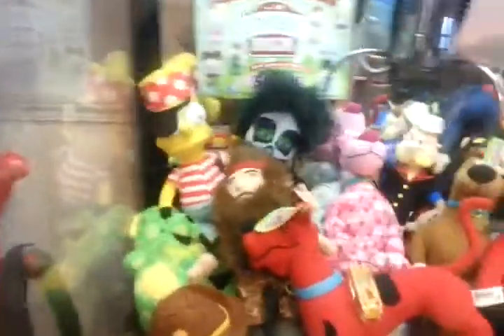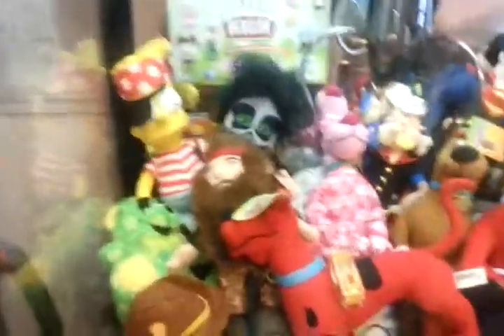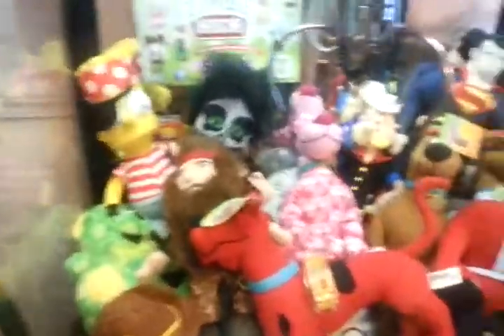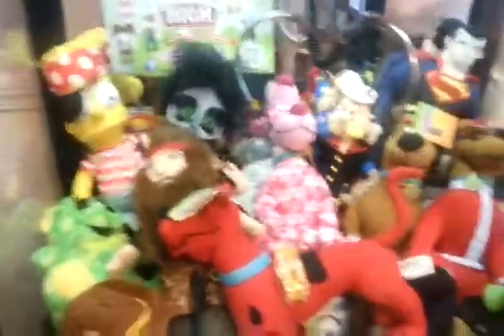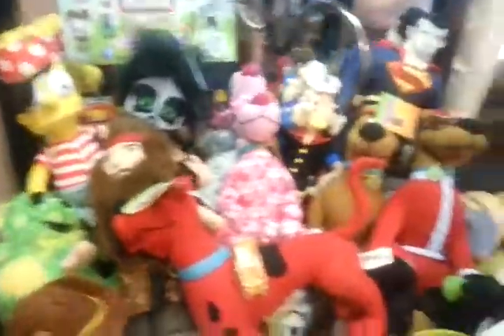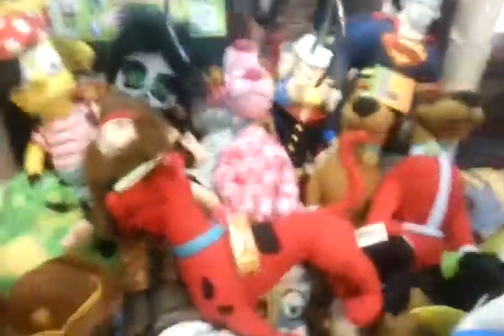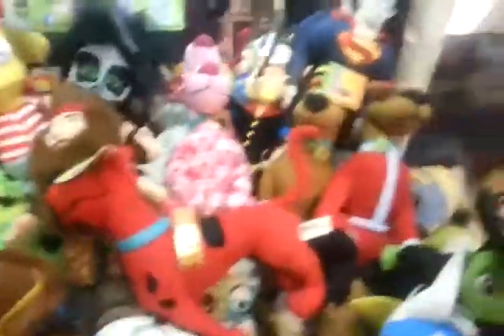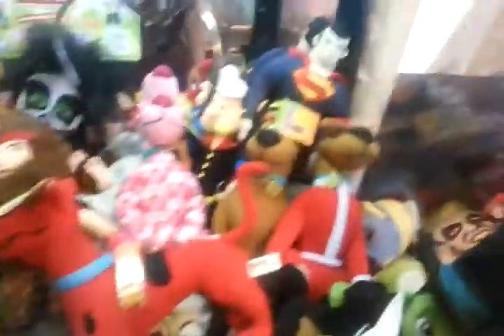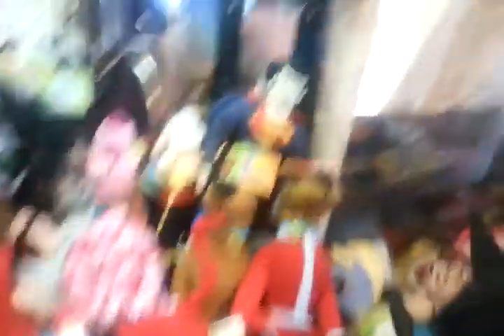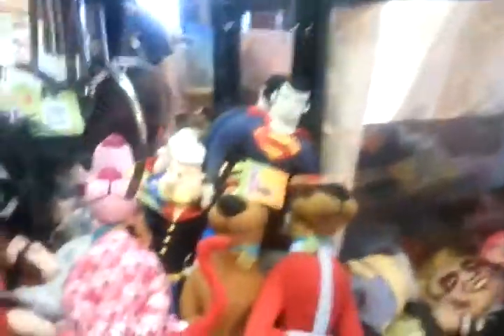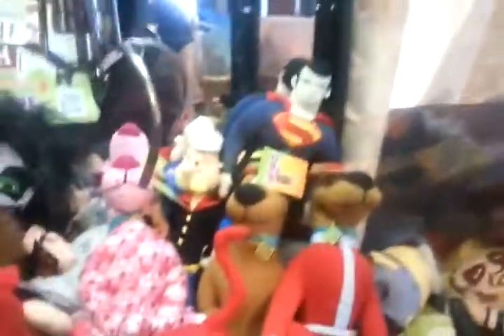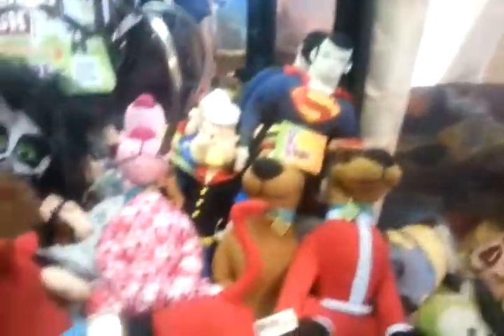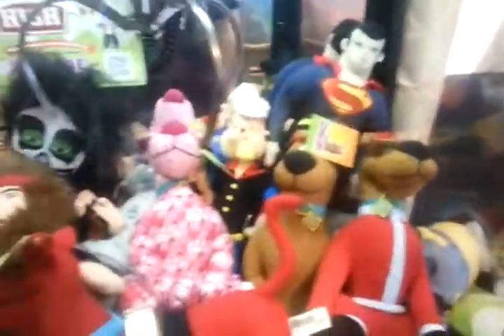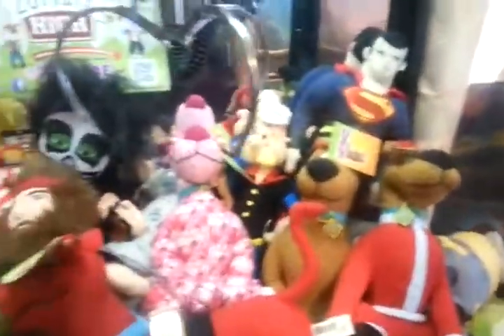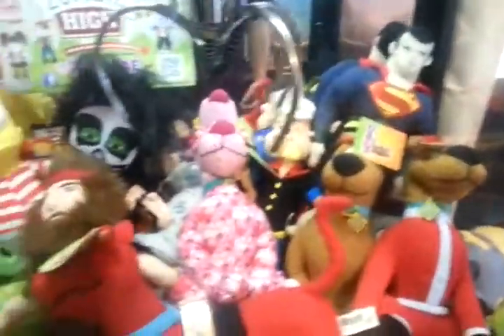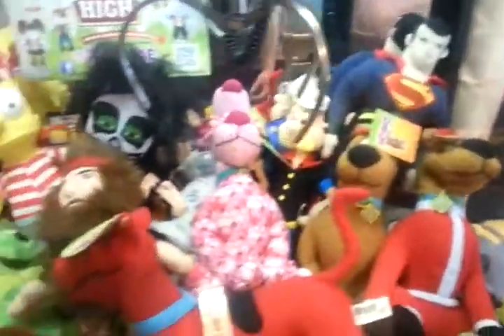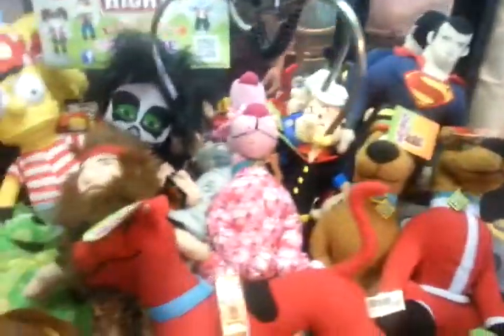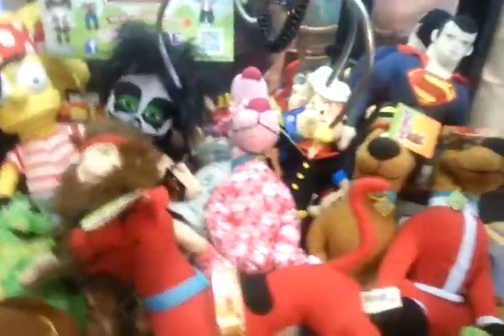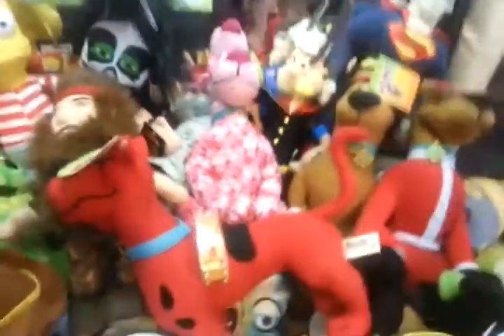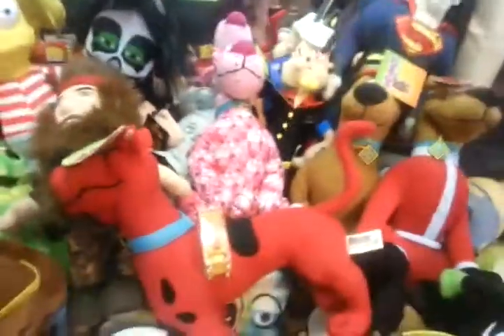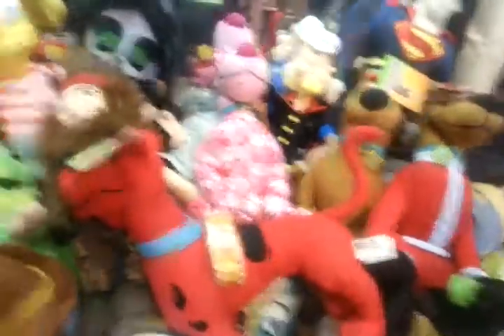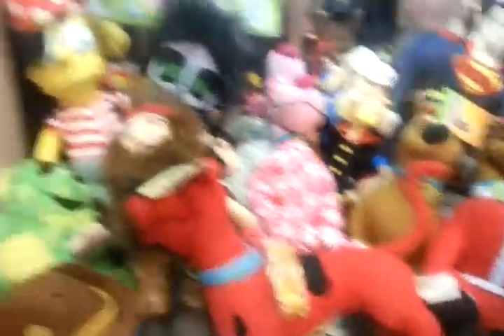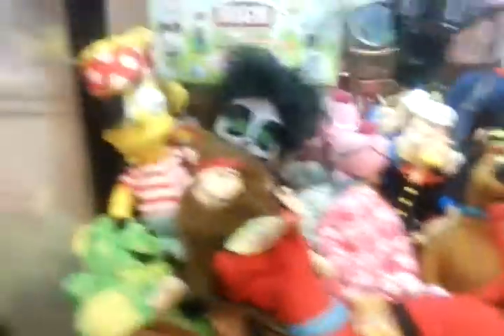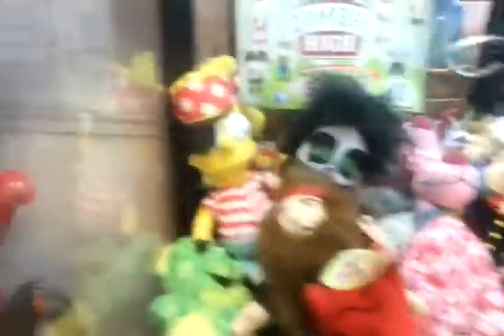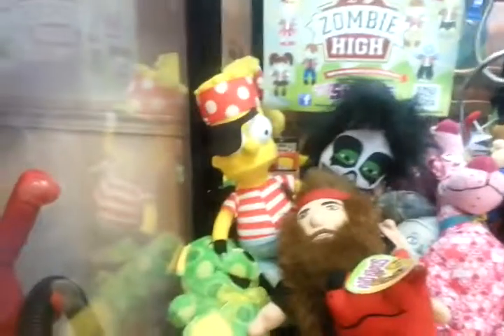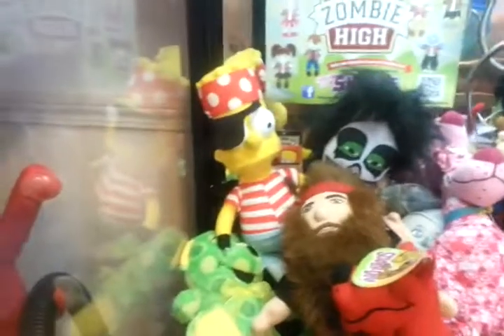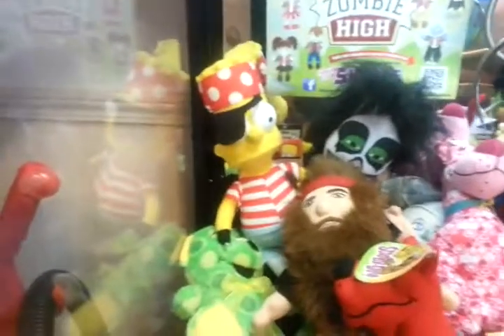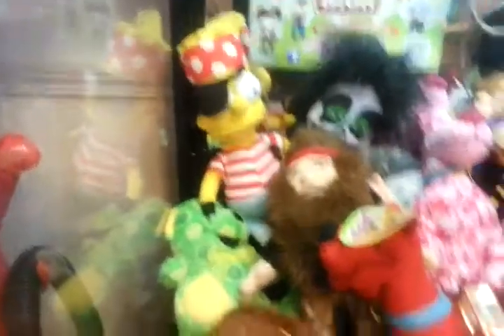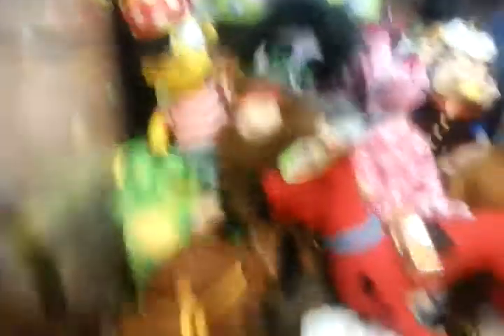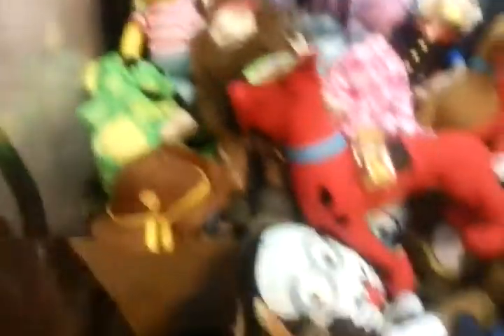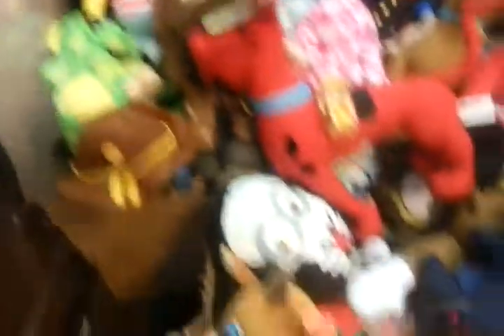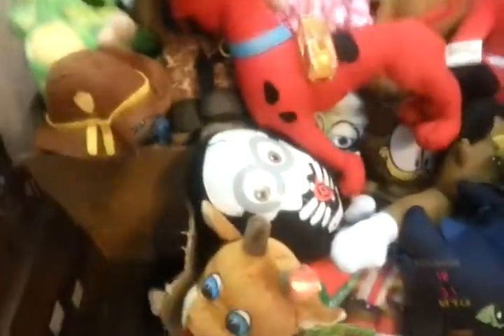I've got some cool stuff in here. I've got a lot of Scooby in there, I've got a Pirate Bart Simpson.